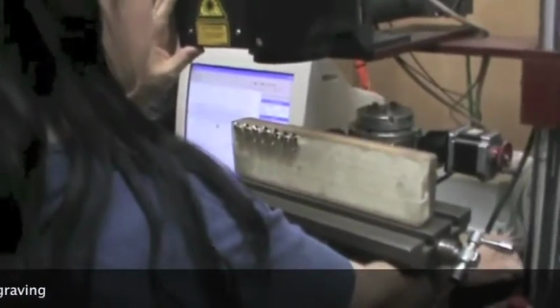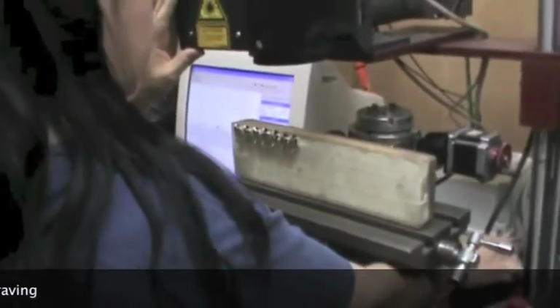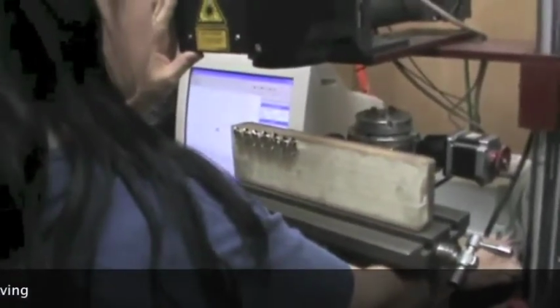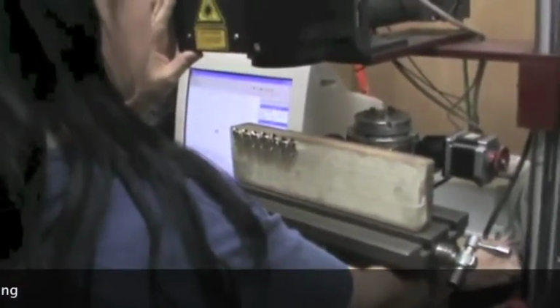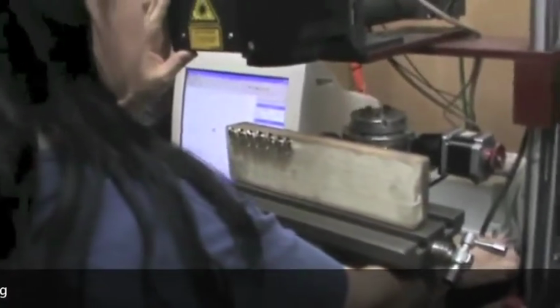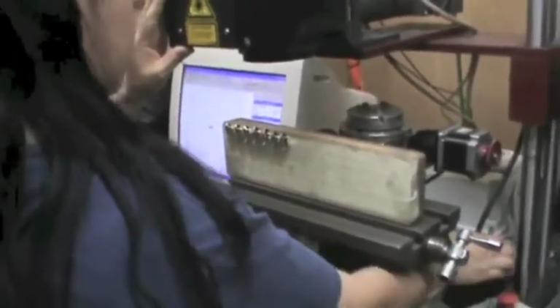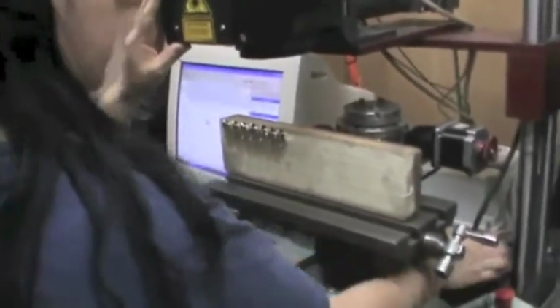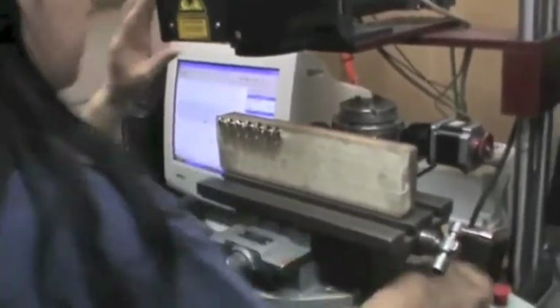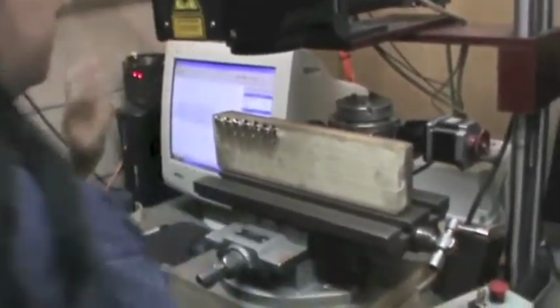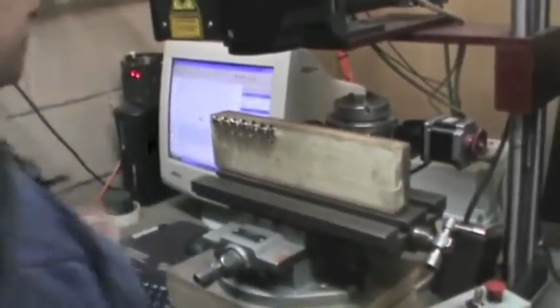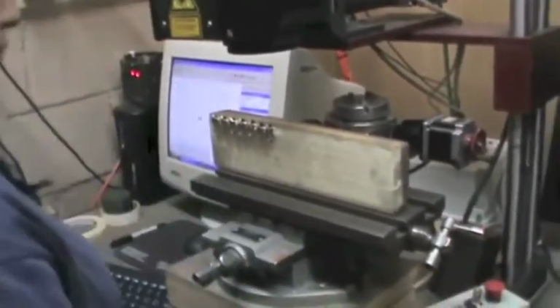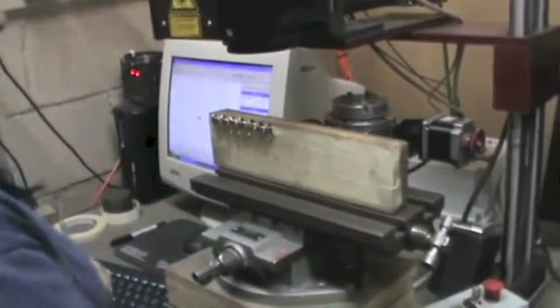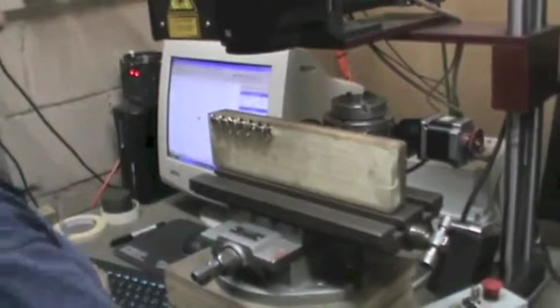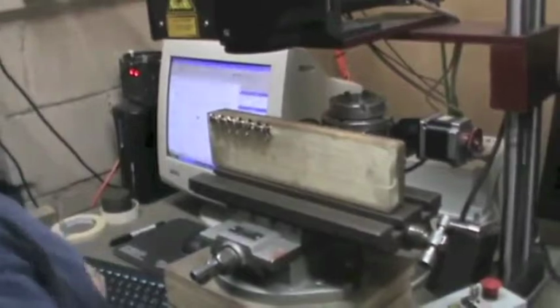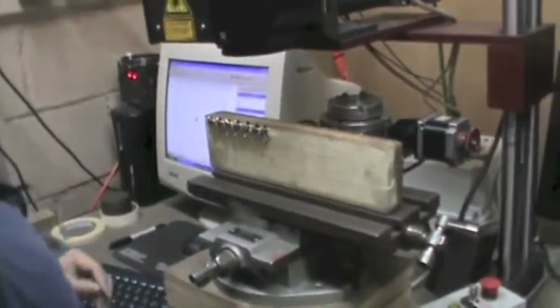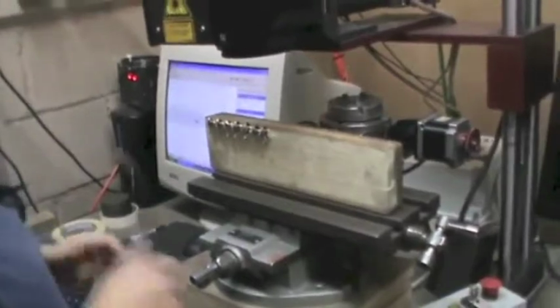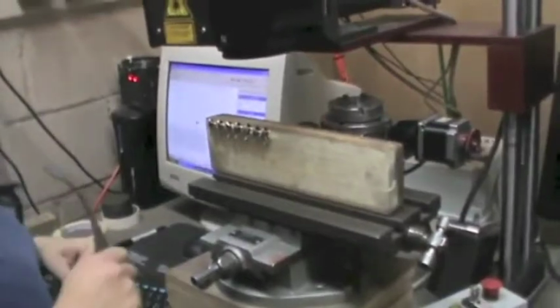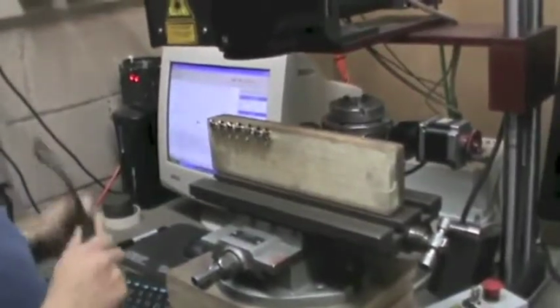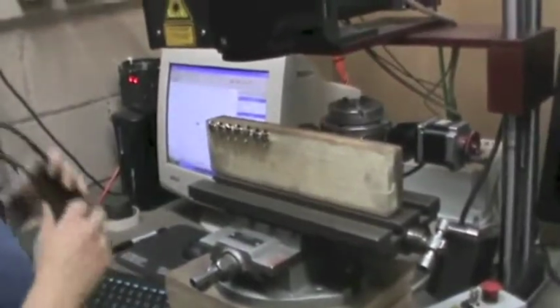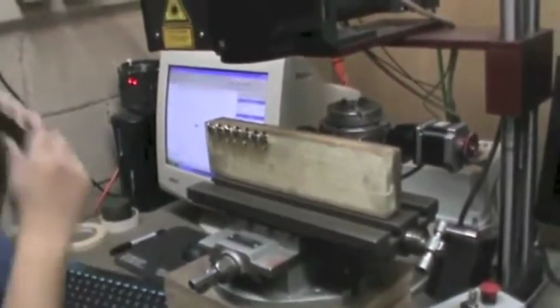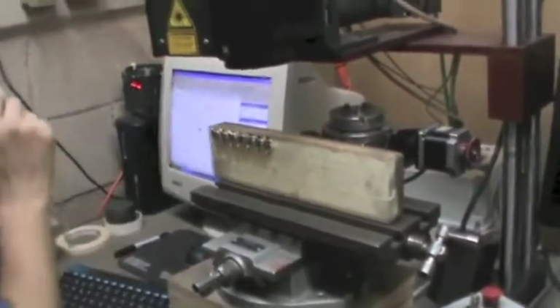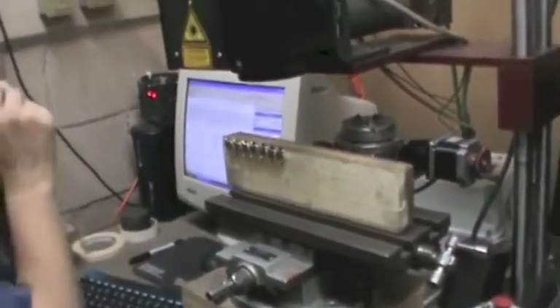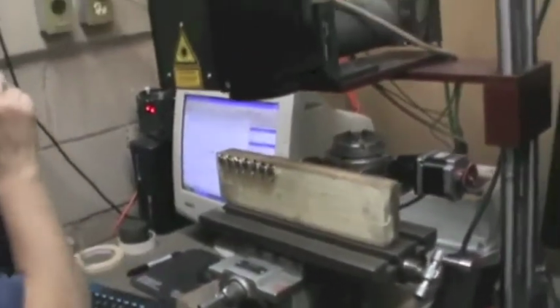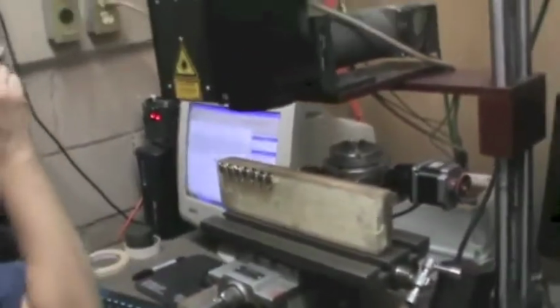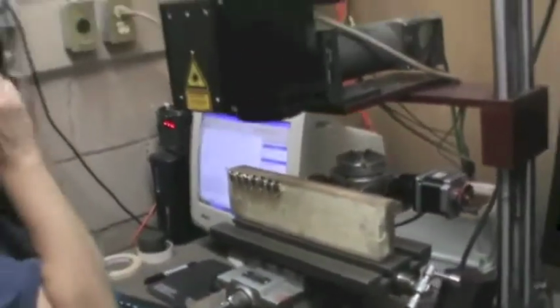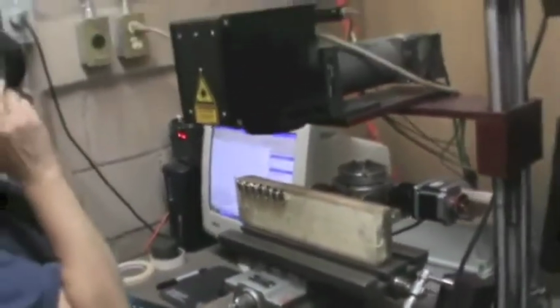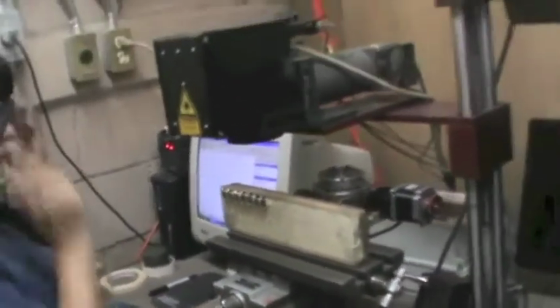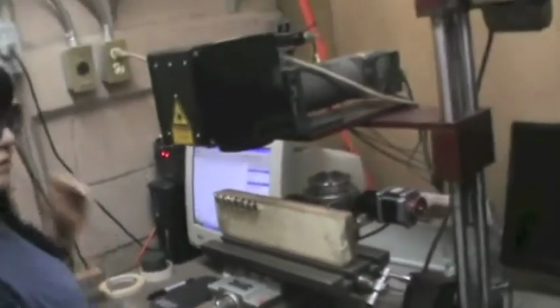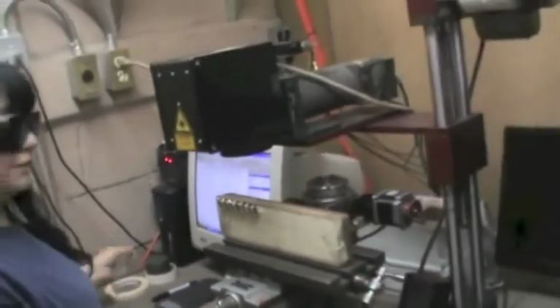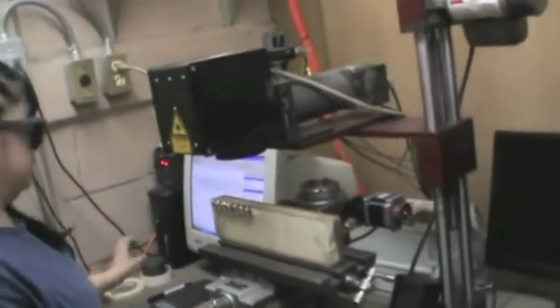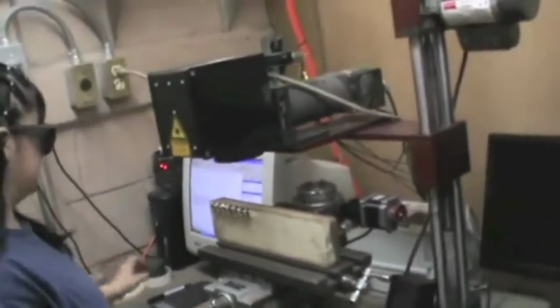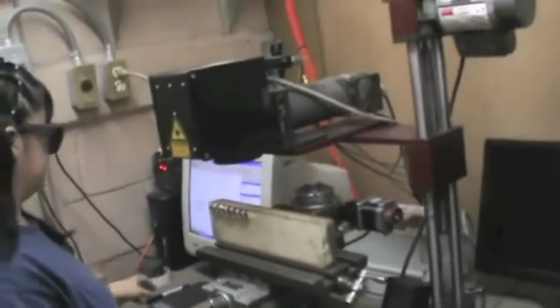Today, there are many sophisticated engraving machines, operated mostly by lasers.